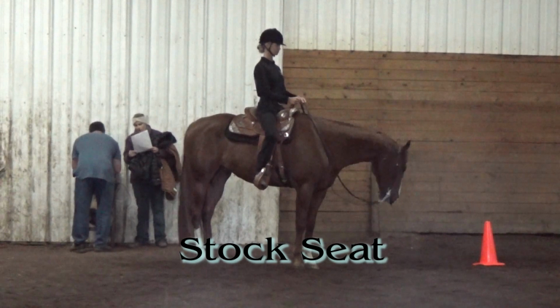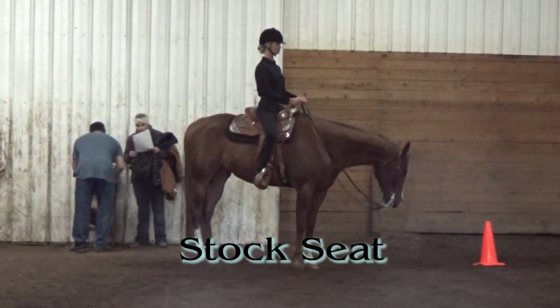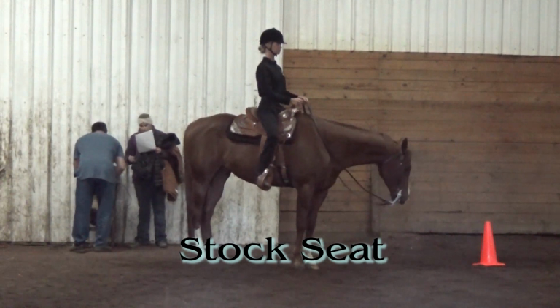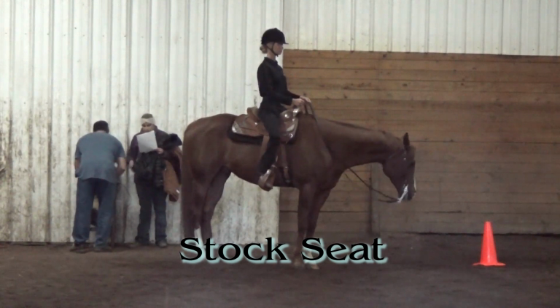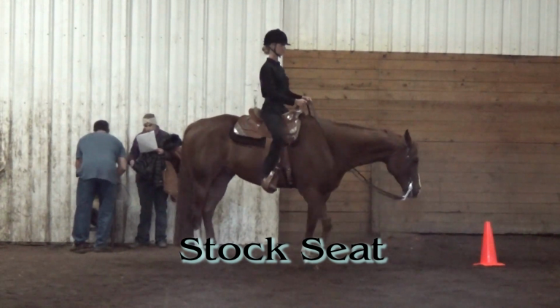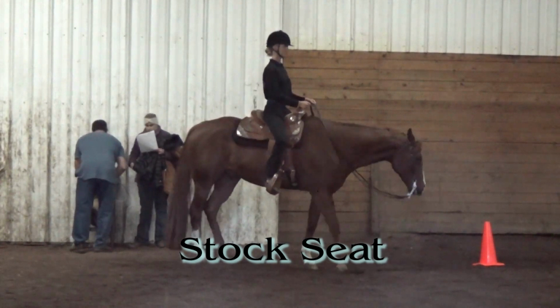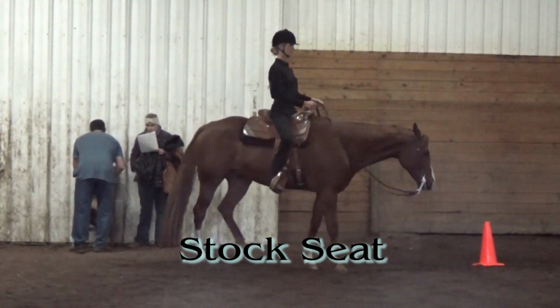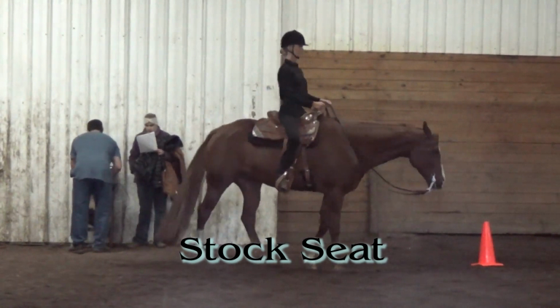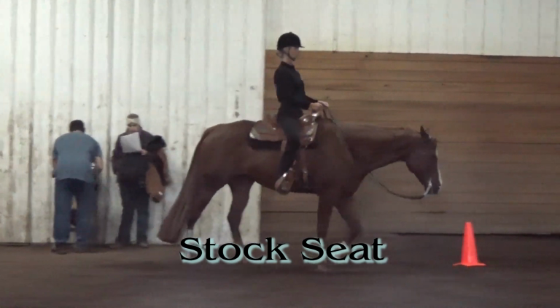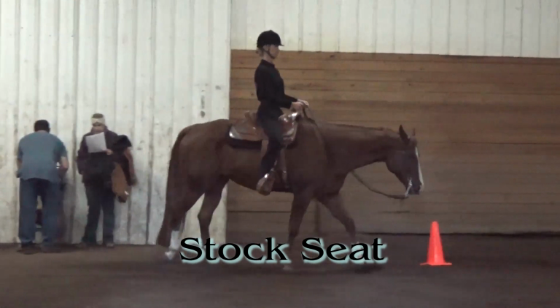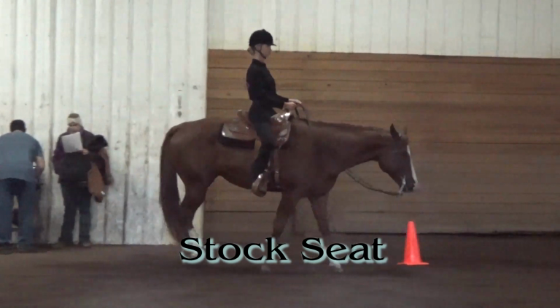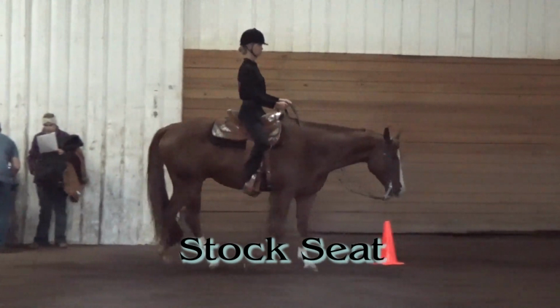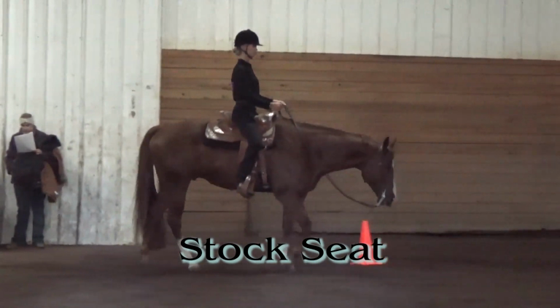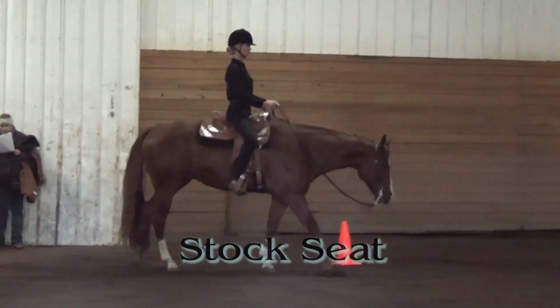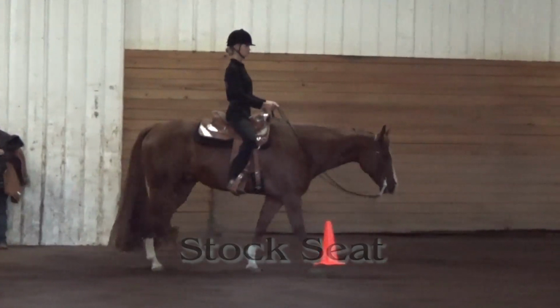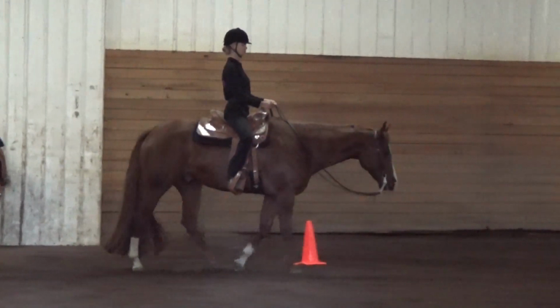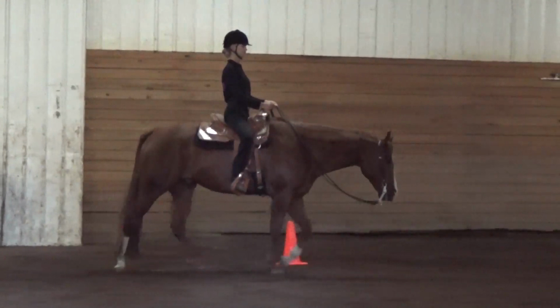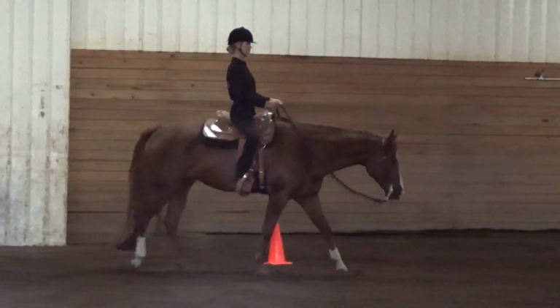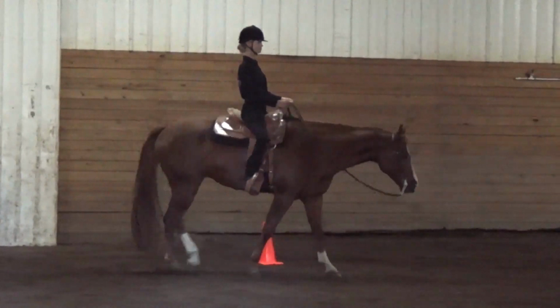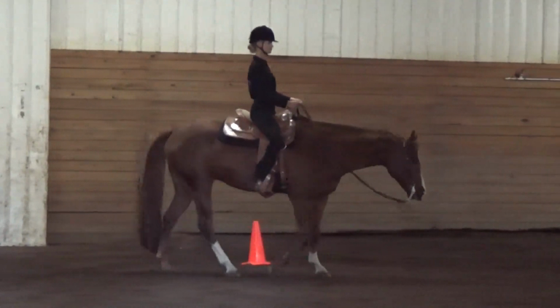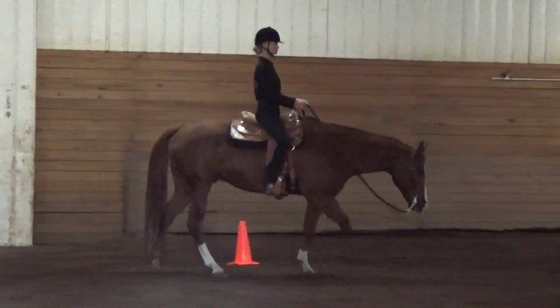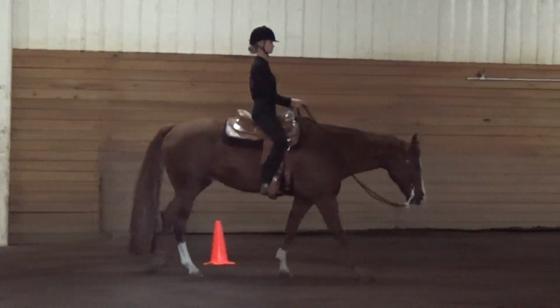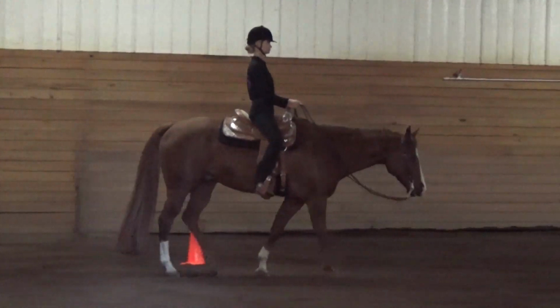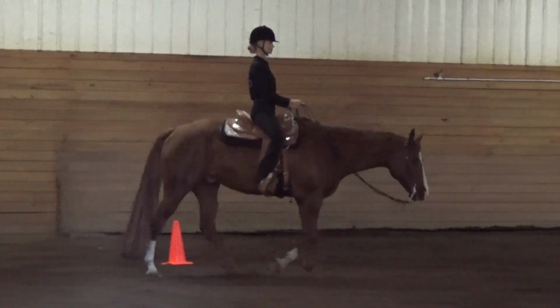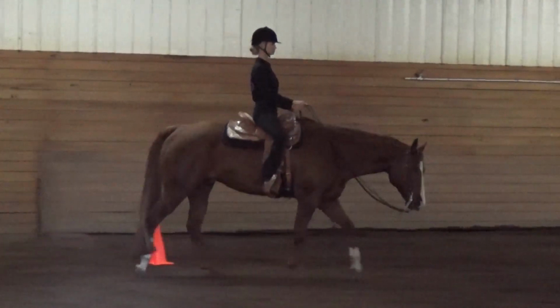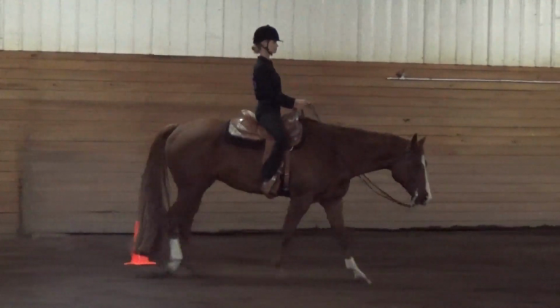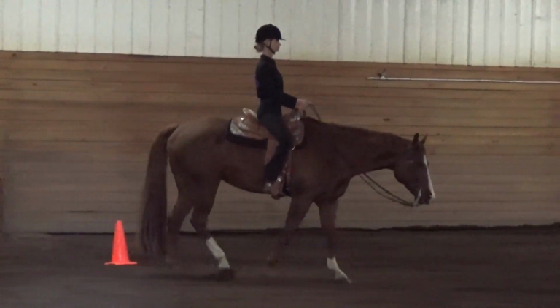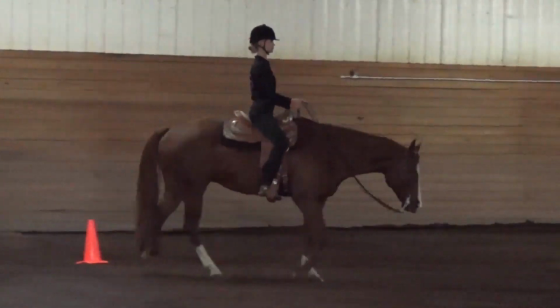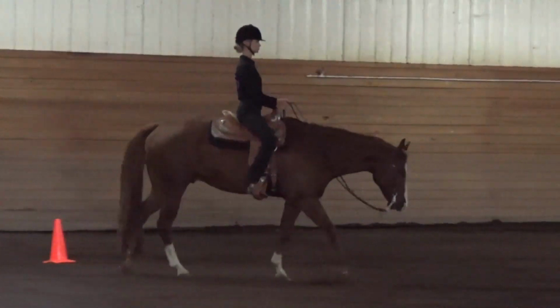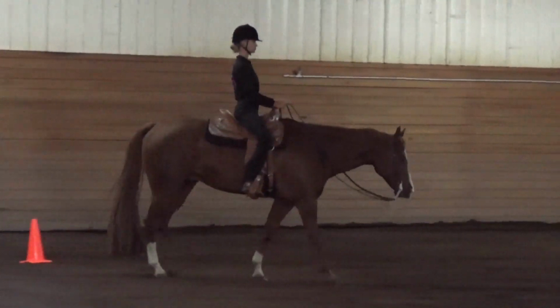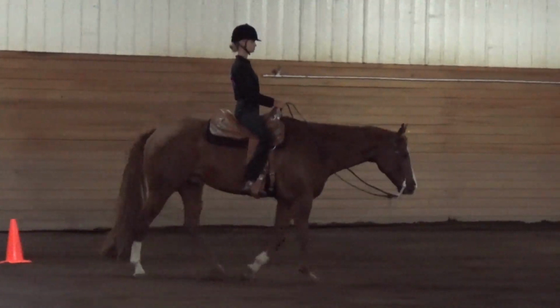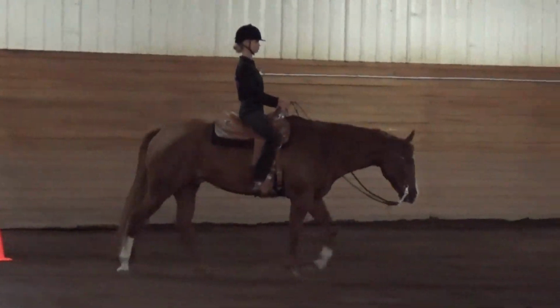Stock seat number one: walk. Note that your walk should be ground covering.